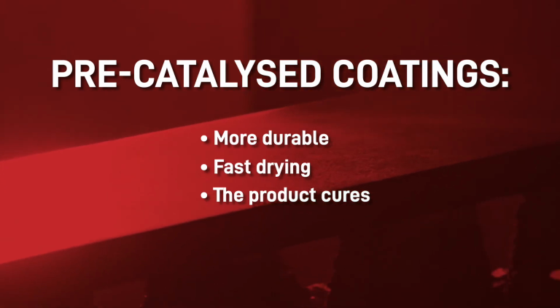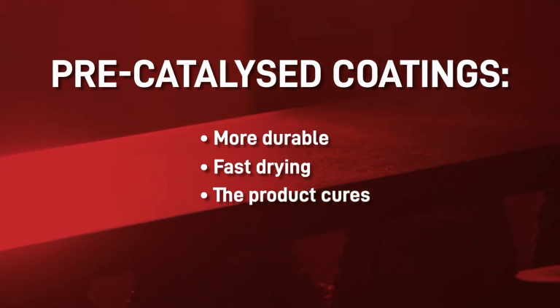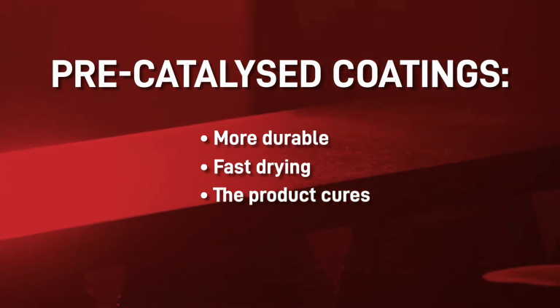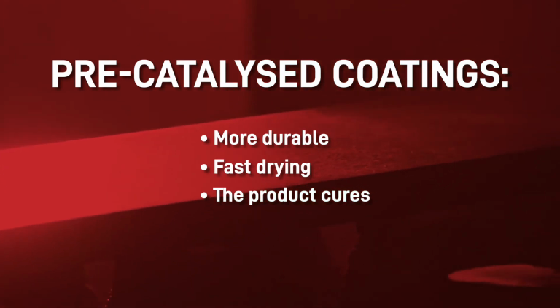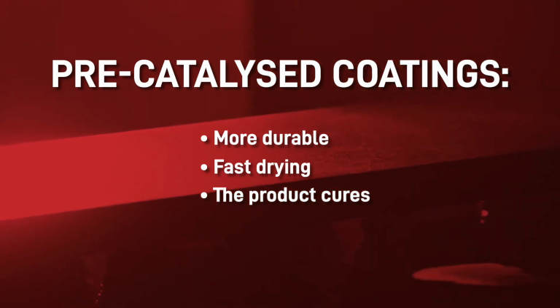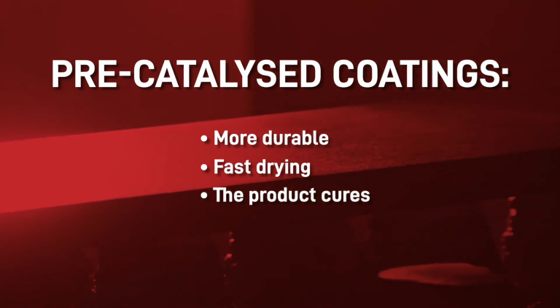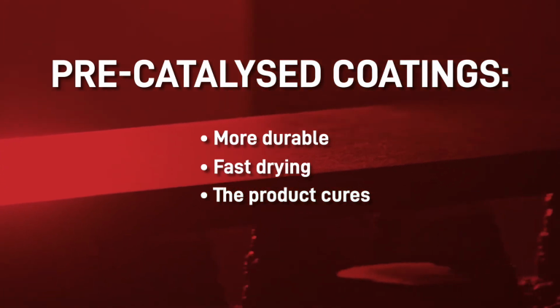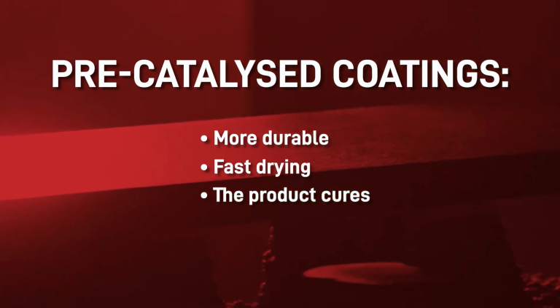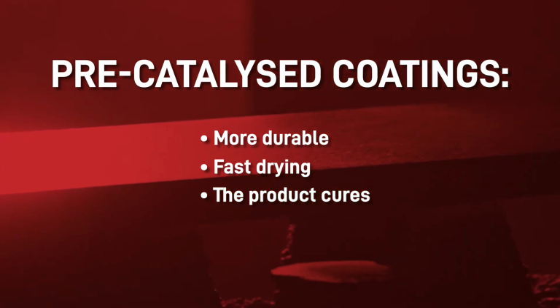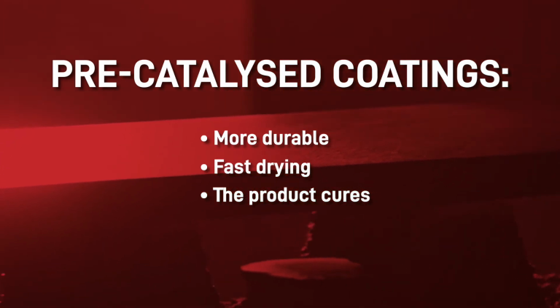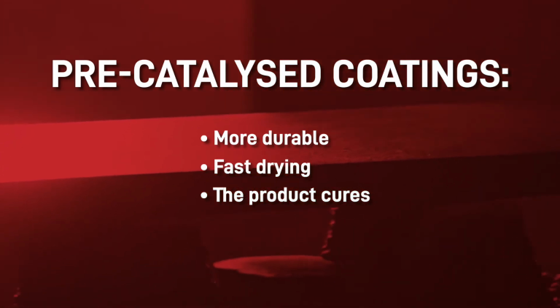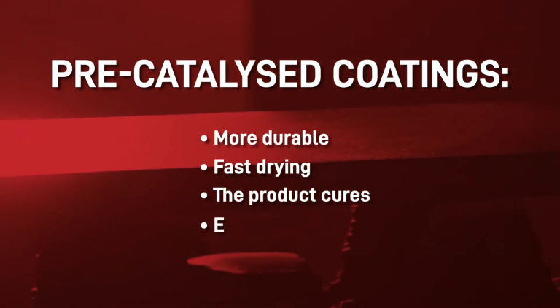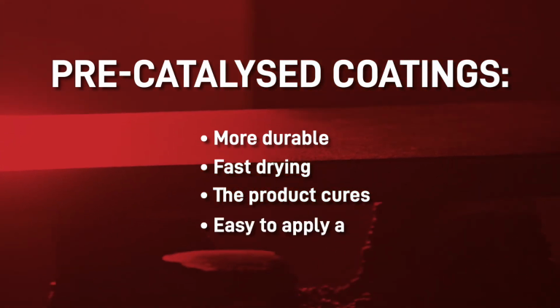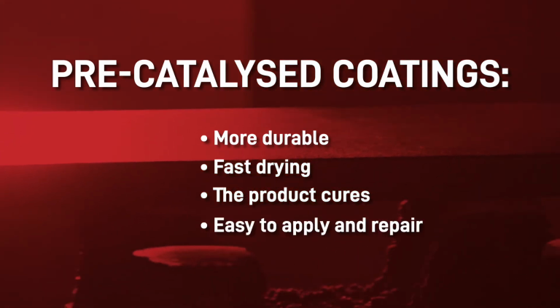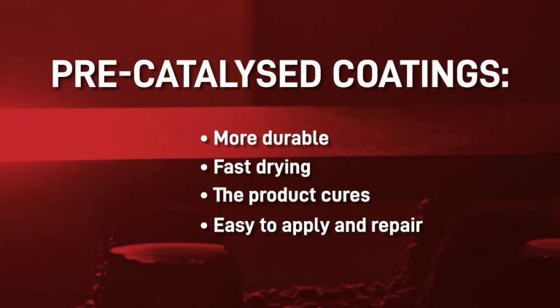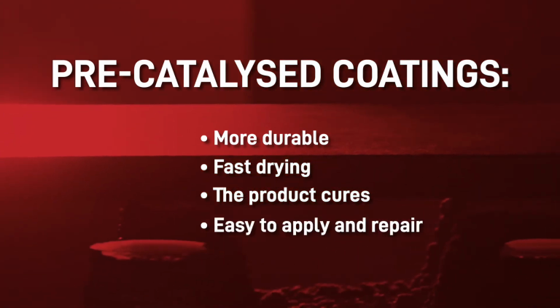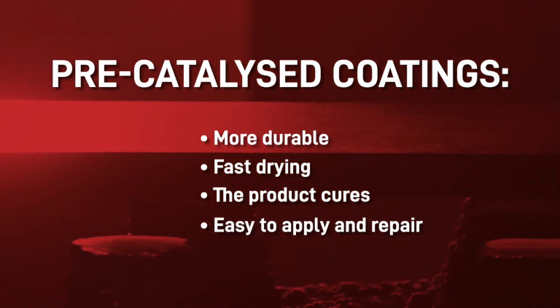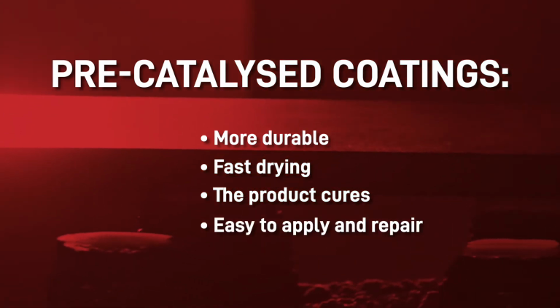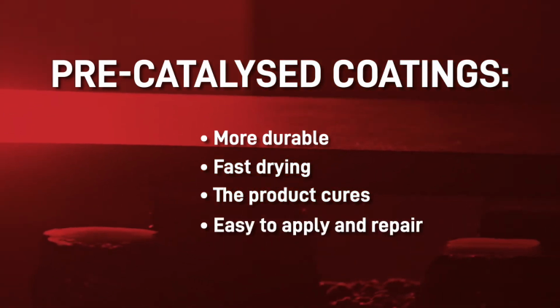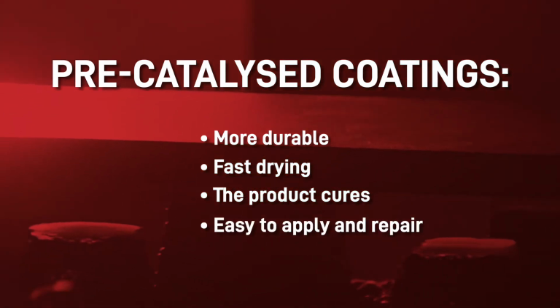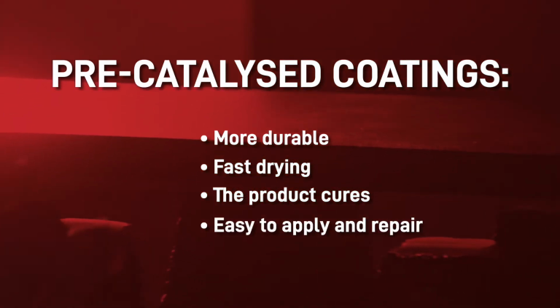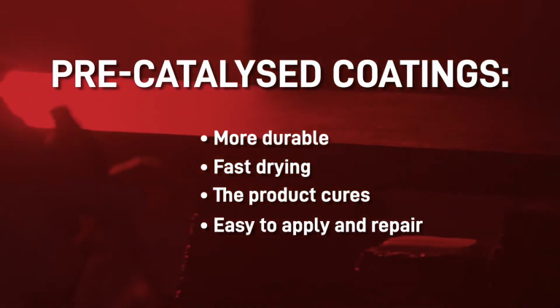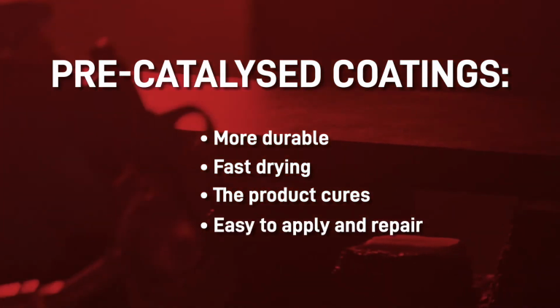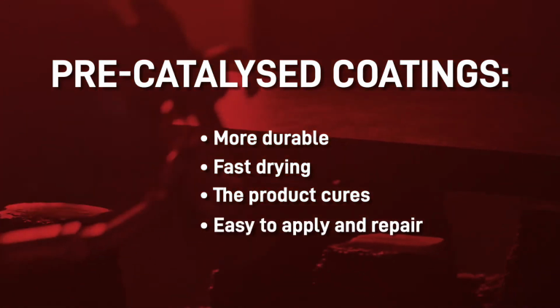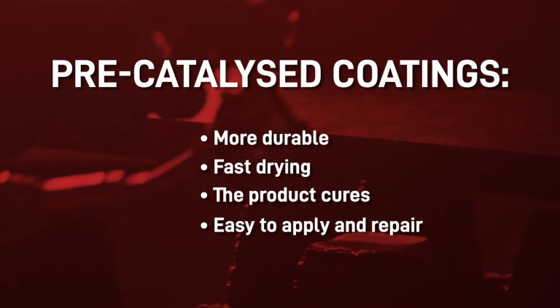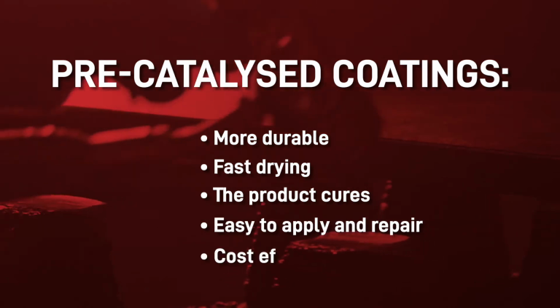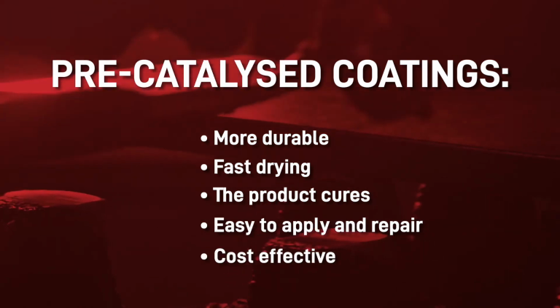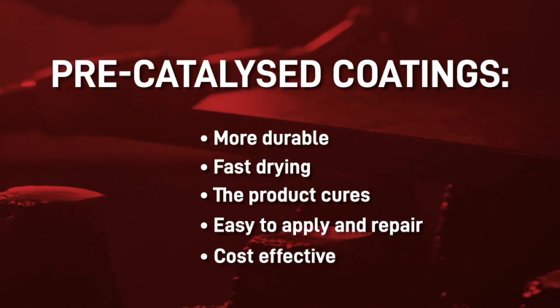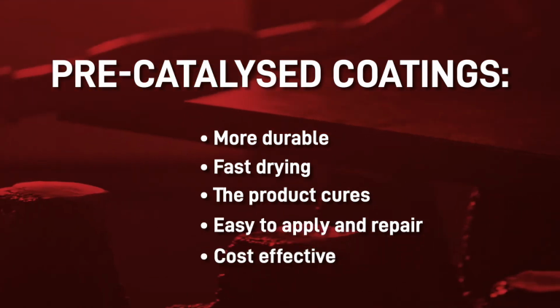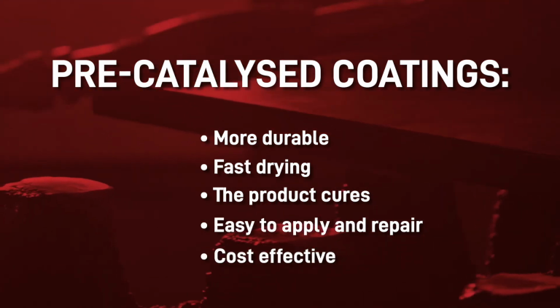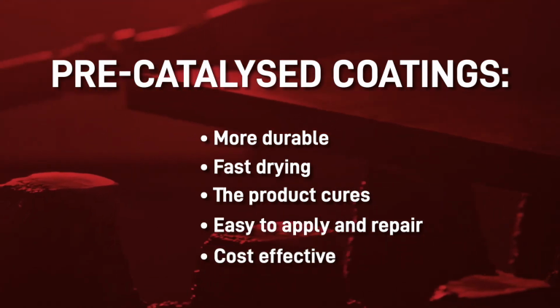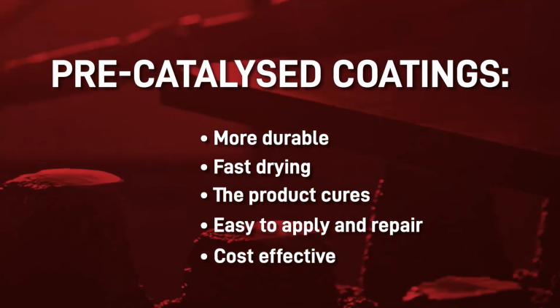They share the same fast drying time as nitrocellulose but also contain a hardening agent so the product cures. Pre-catalyzed coatings are easy to apply and repair, and they're cost effective too.